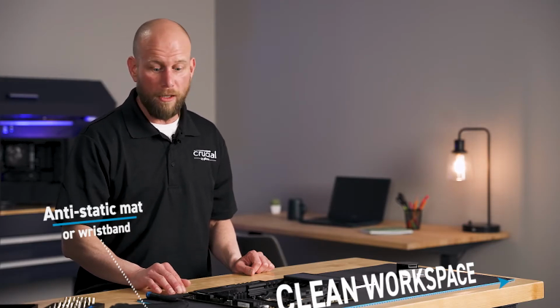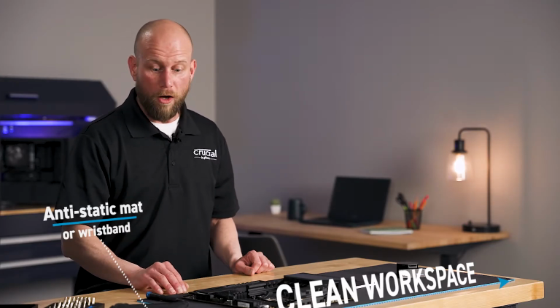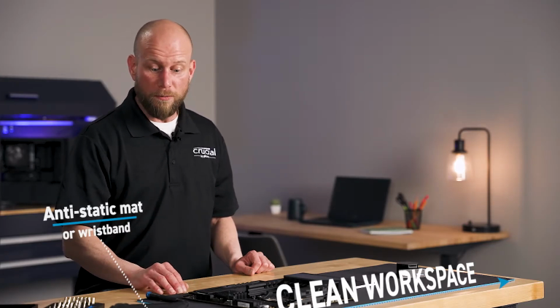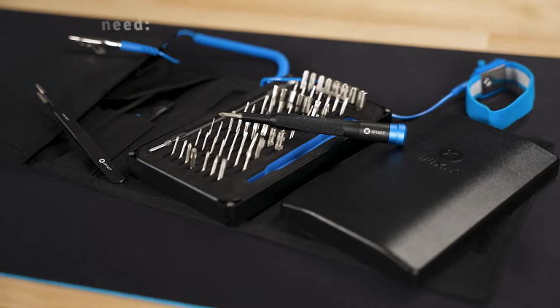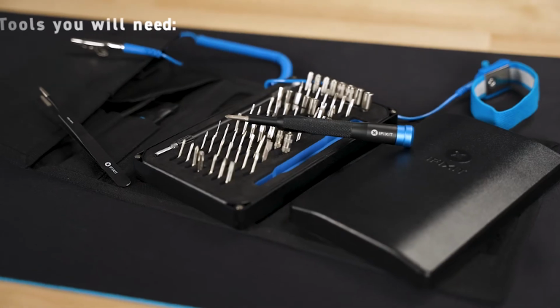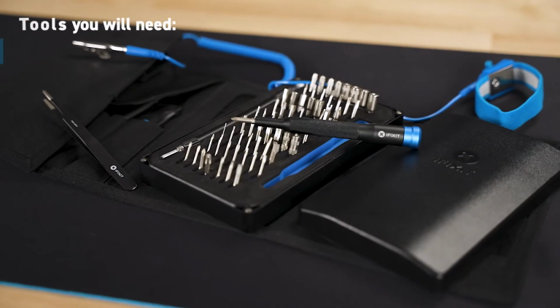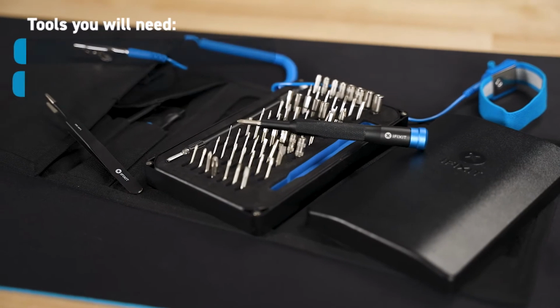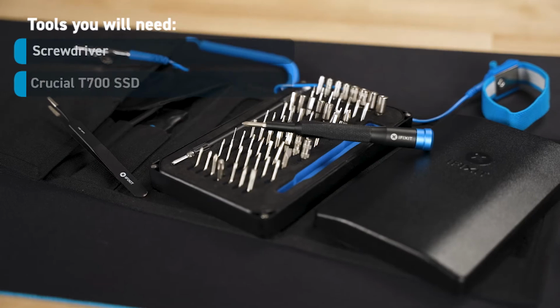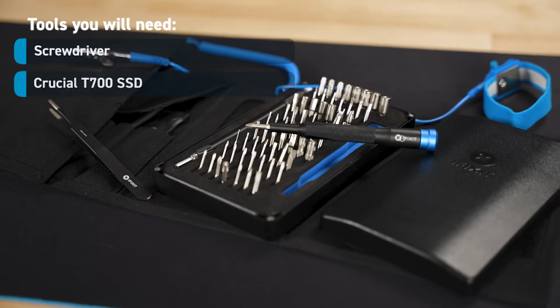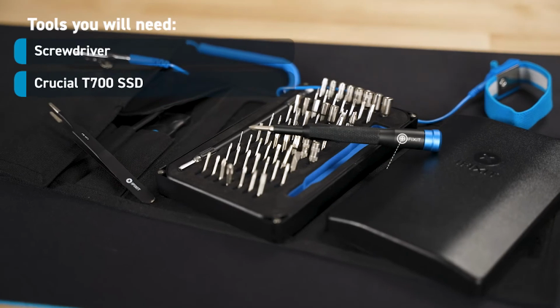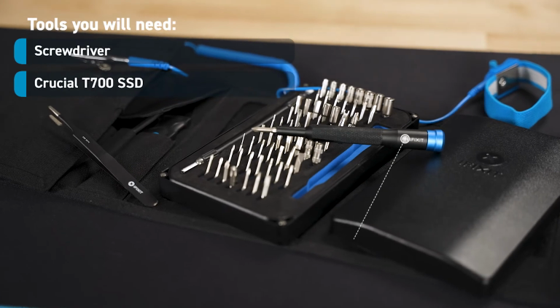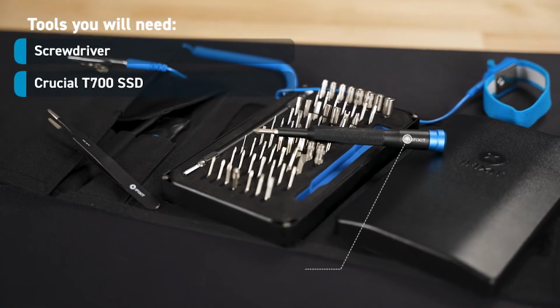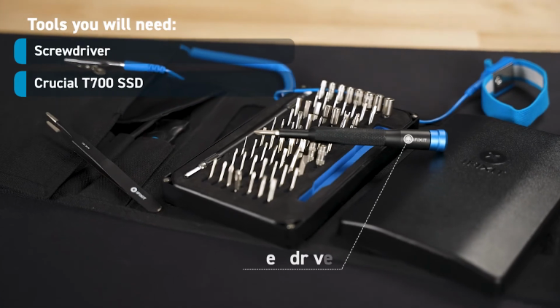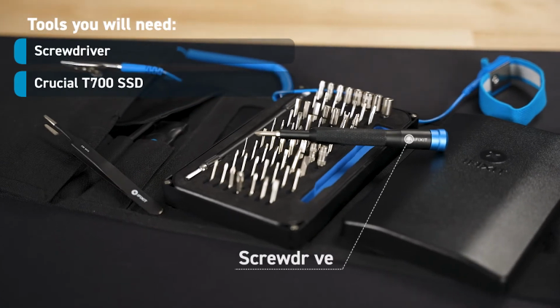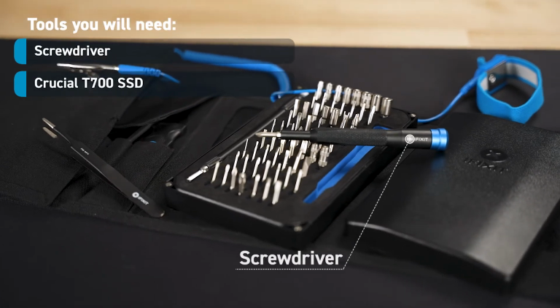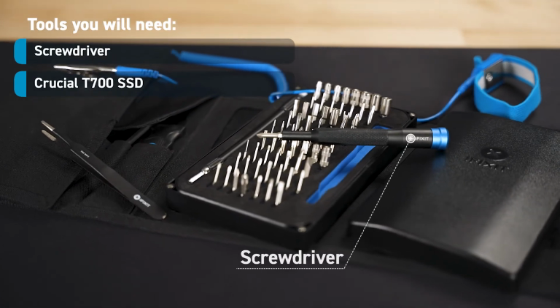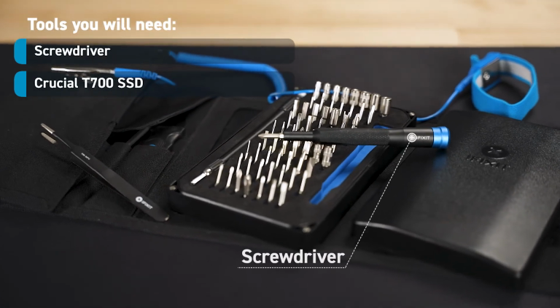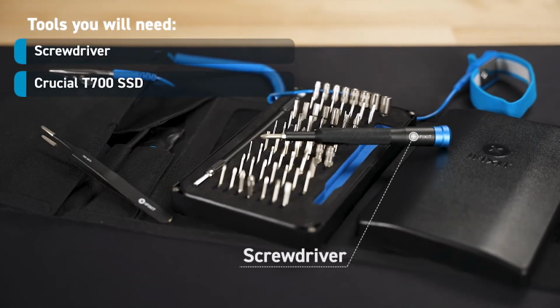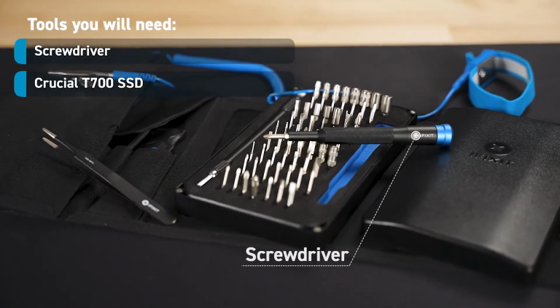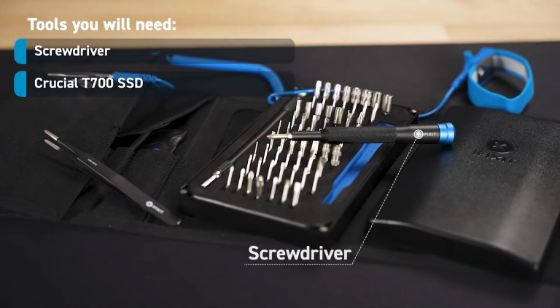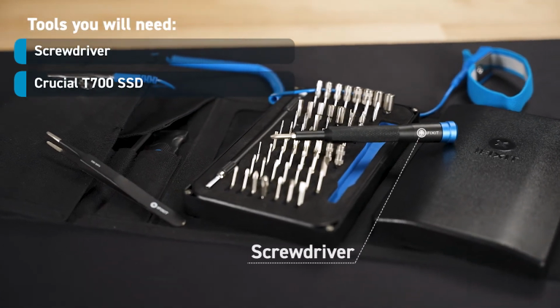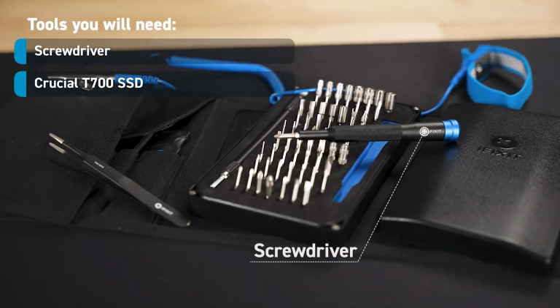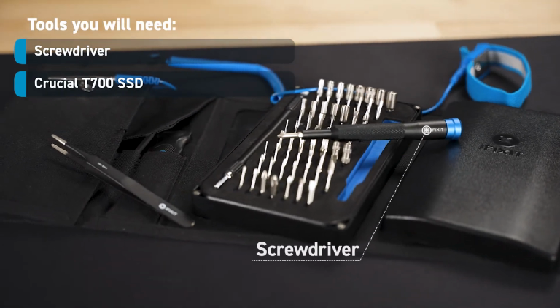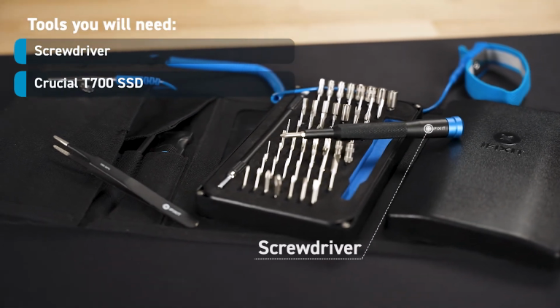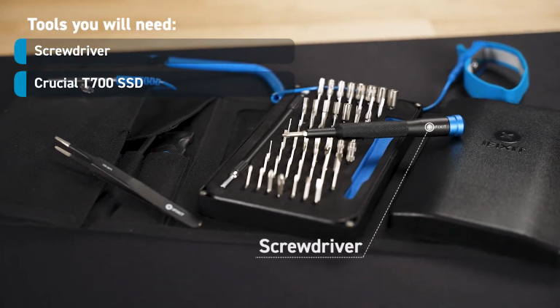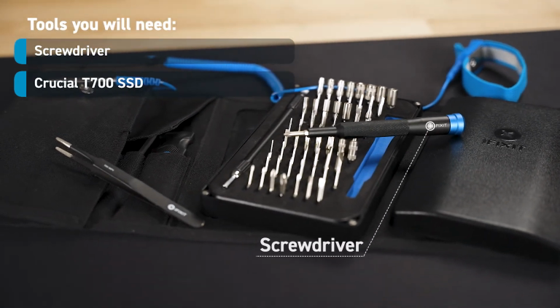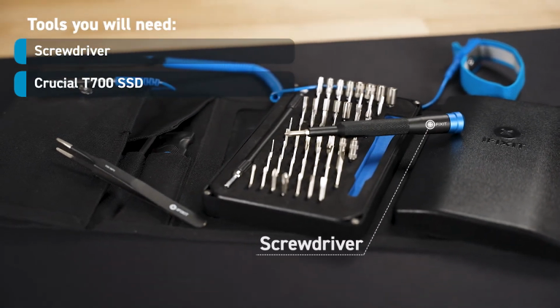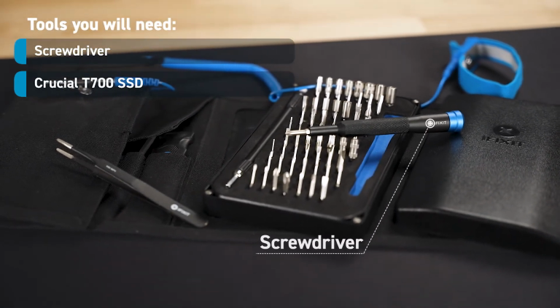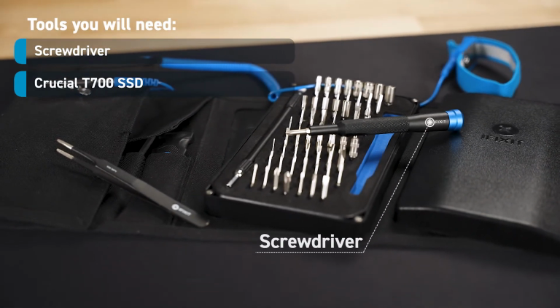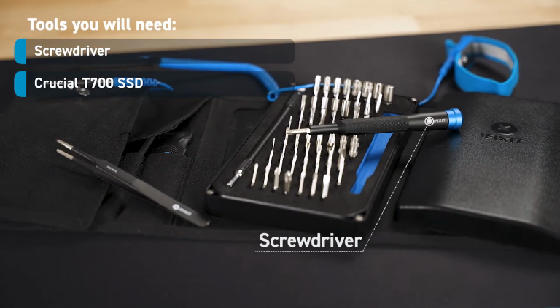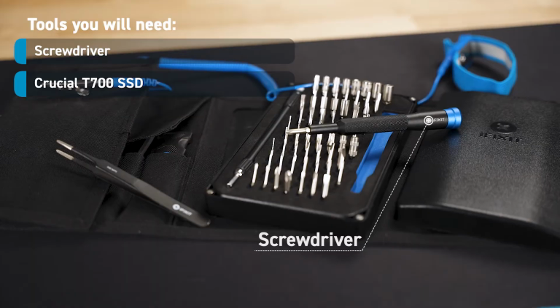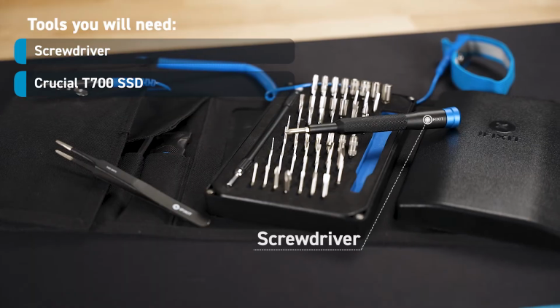Also, make sure that you have all the correct tools that you will need, which will include a screwdriver and, of course, the drive that you're going to install.